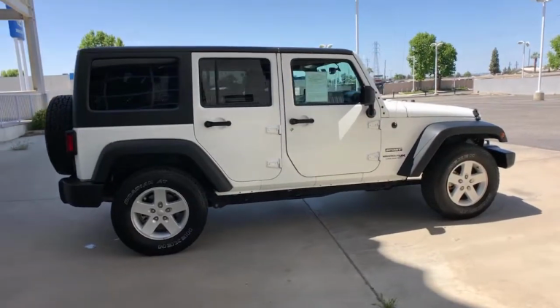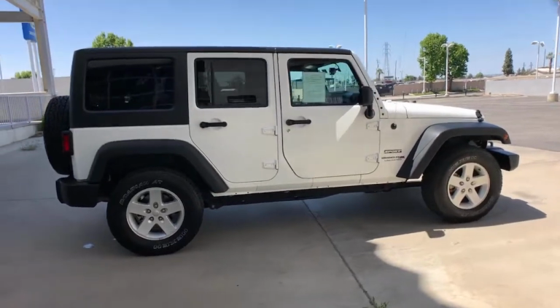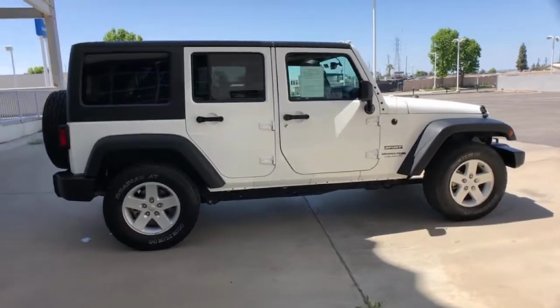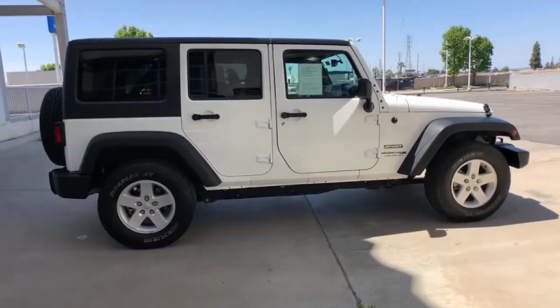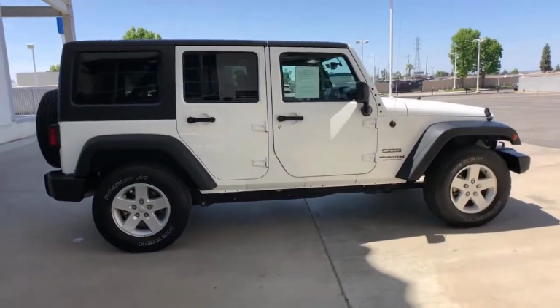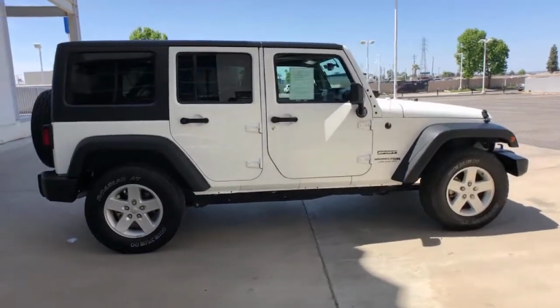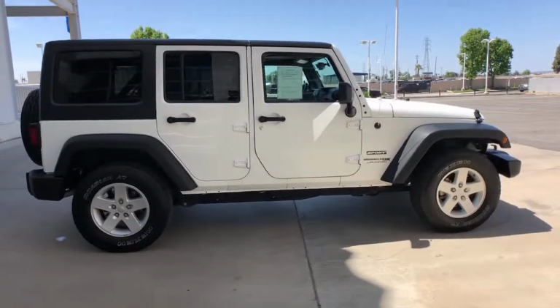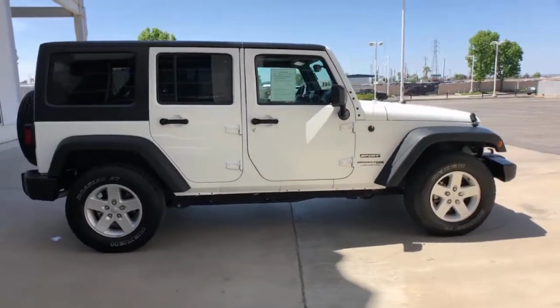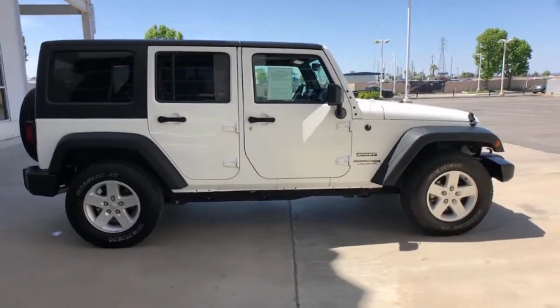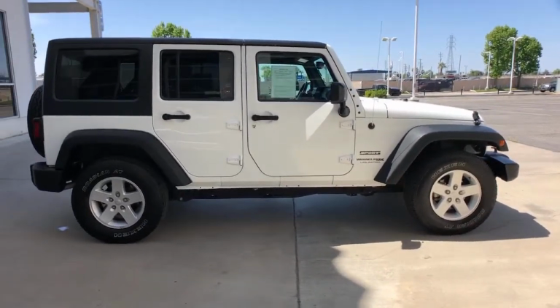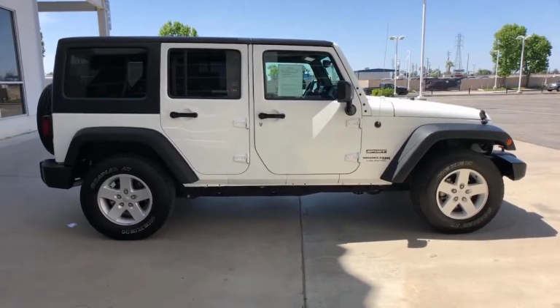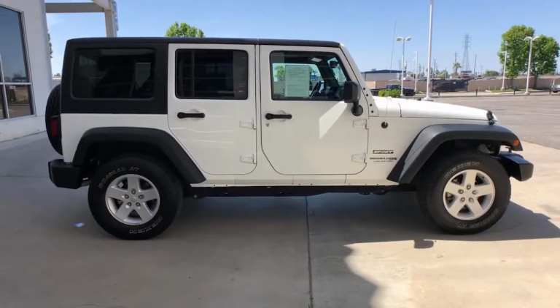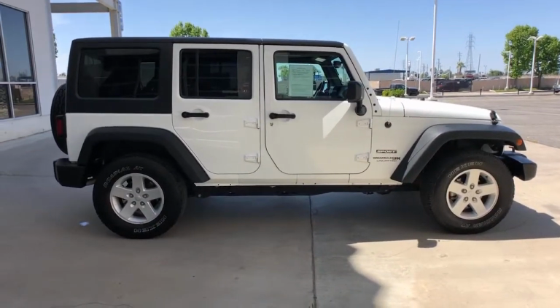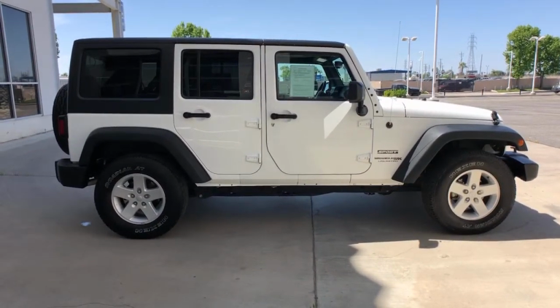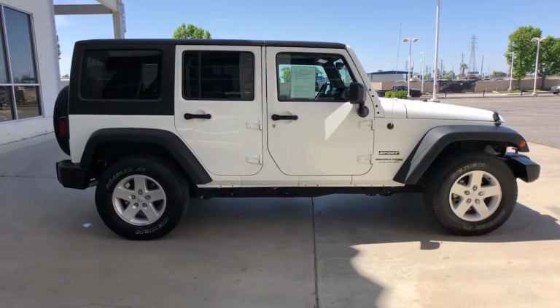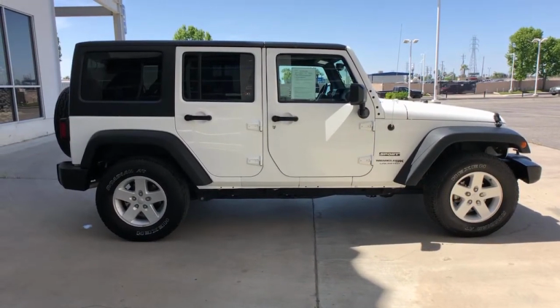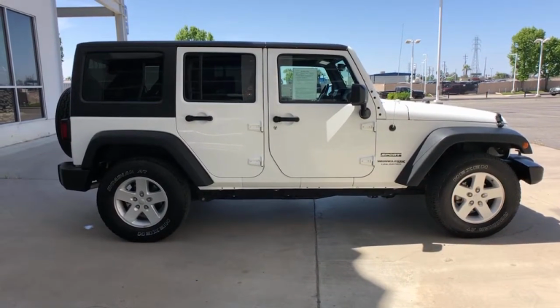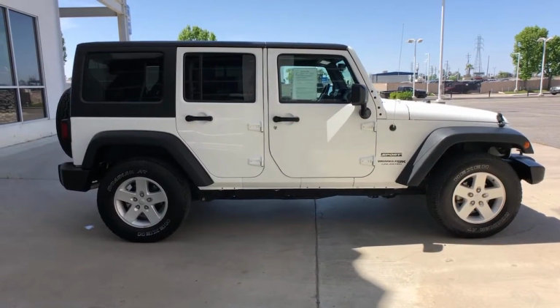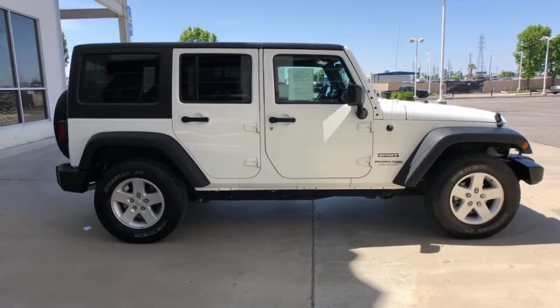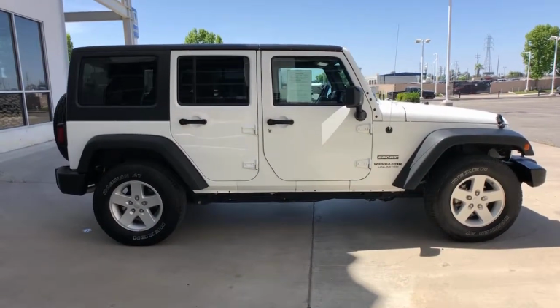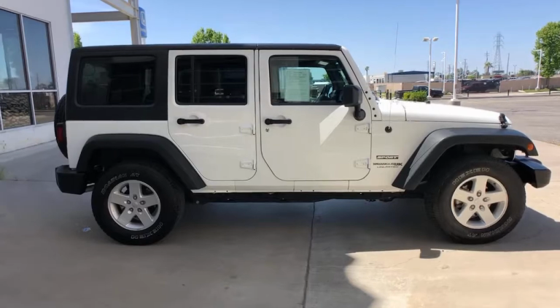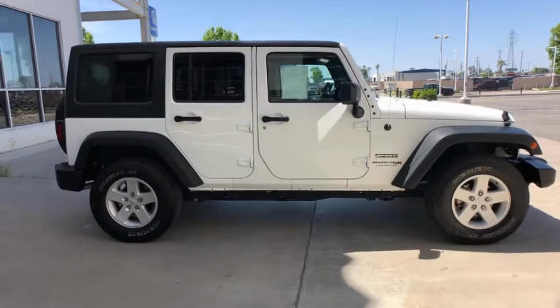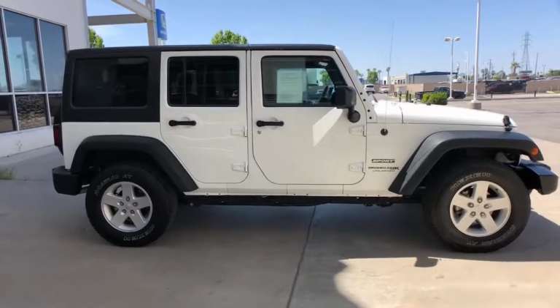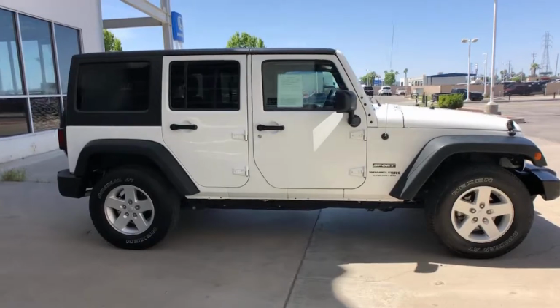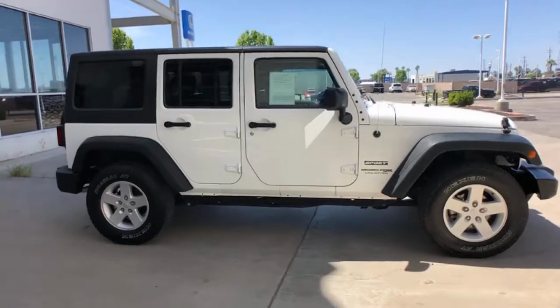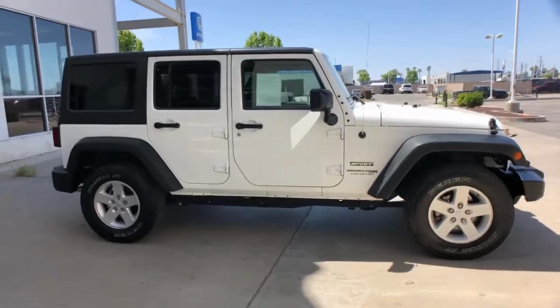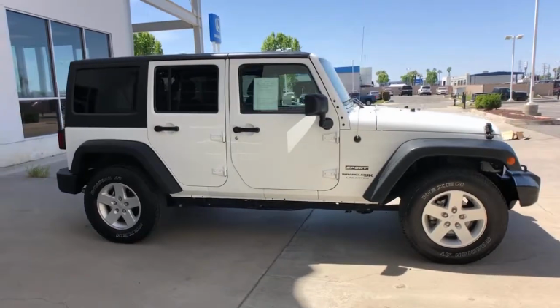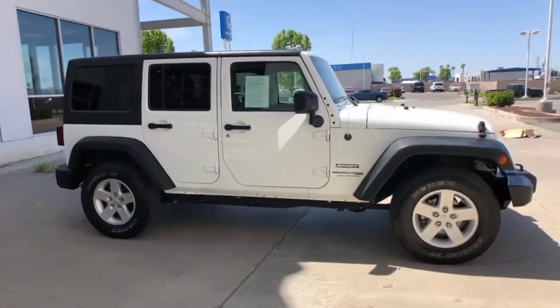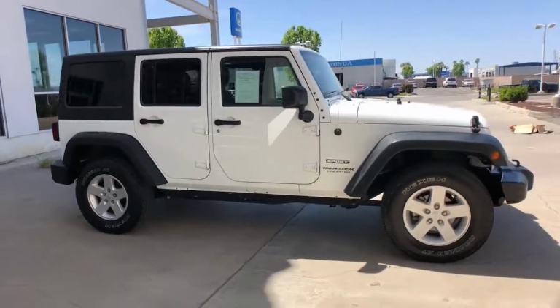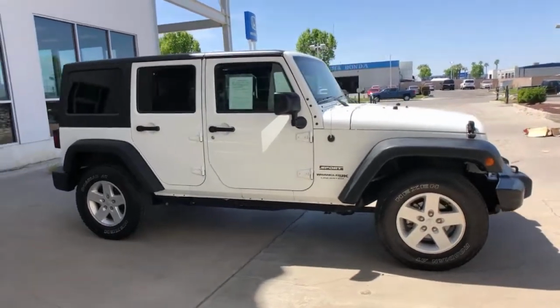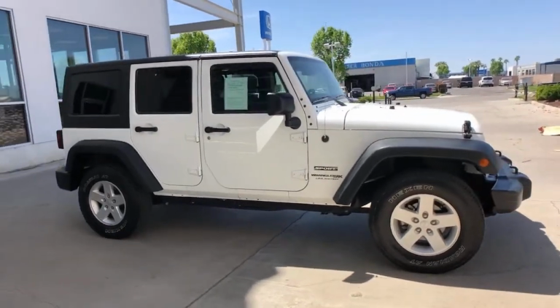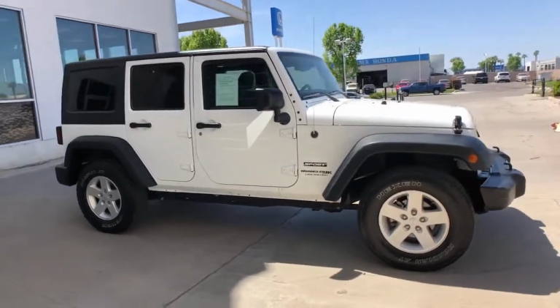Feel your heart soar when you experience driving as one with the natural world. Get into the Wrangler JK.